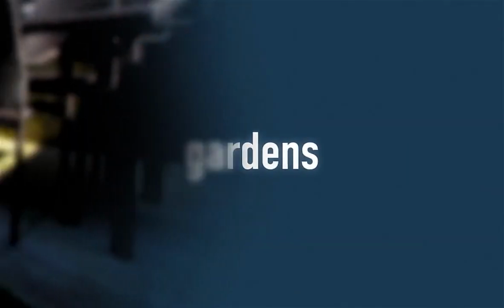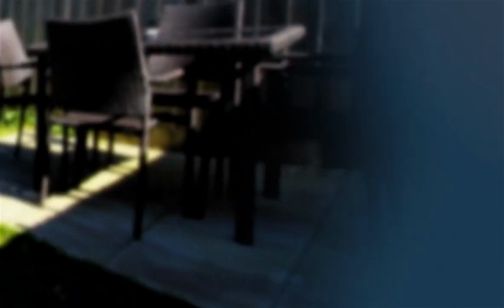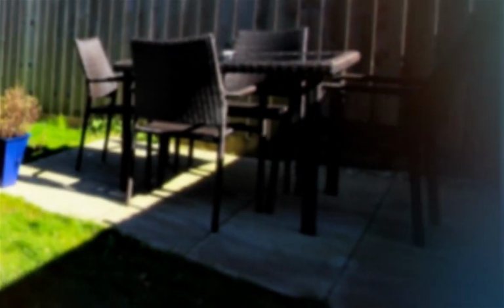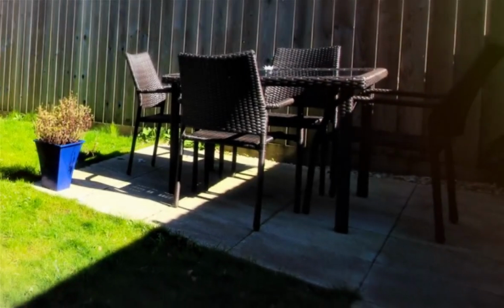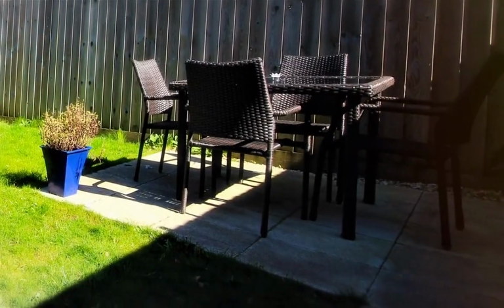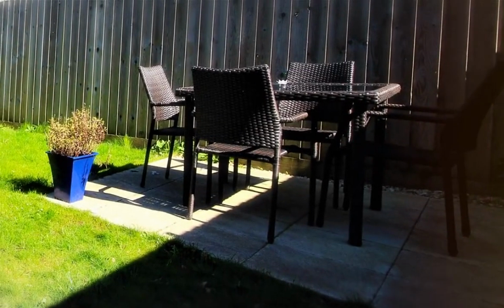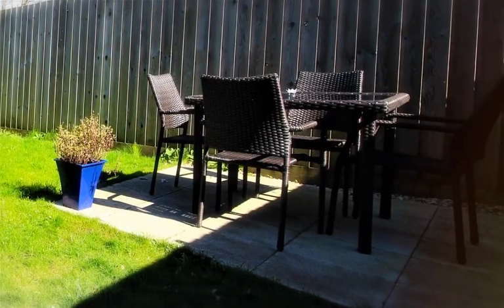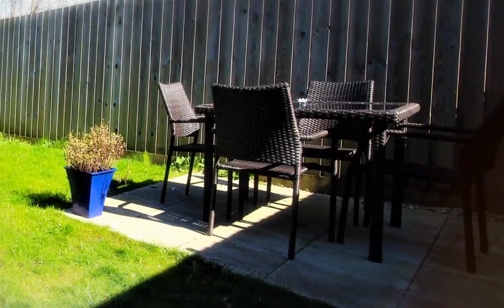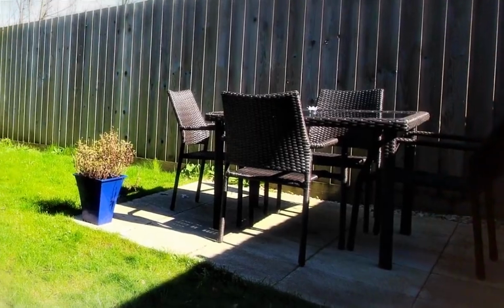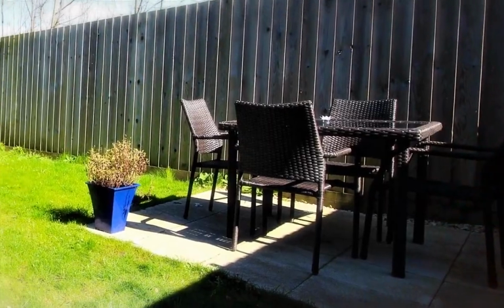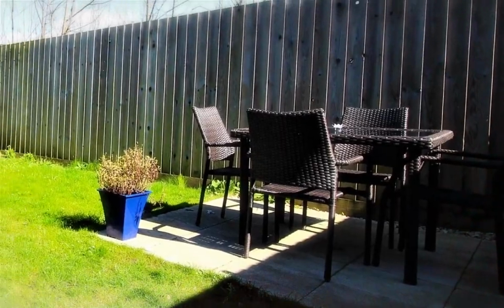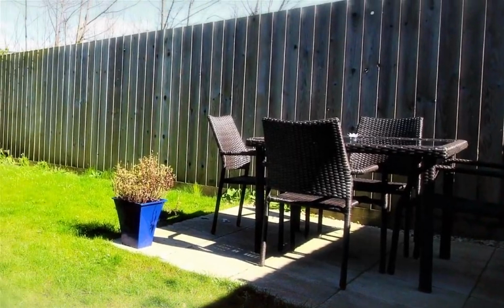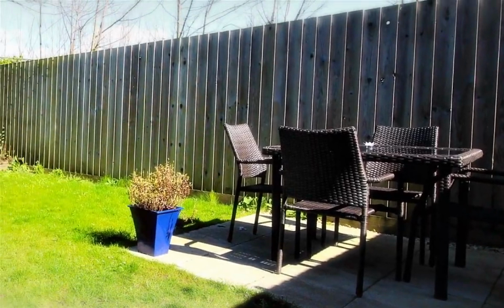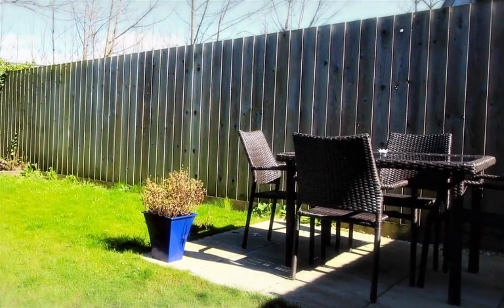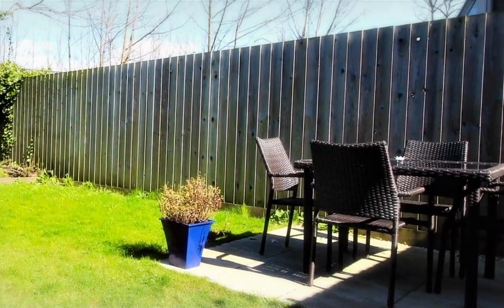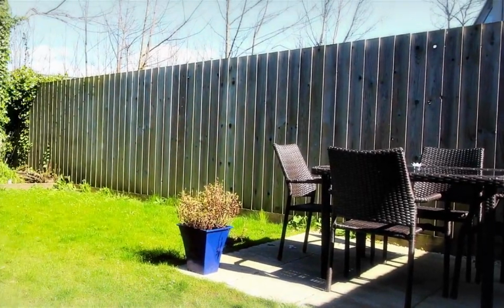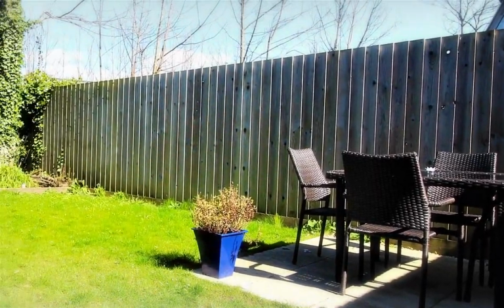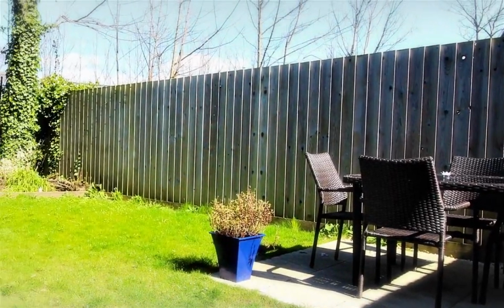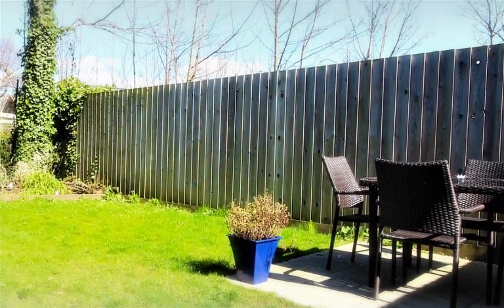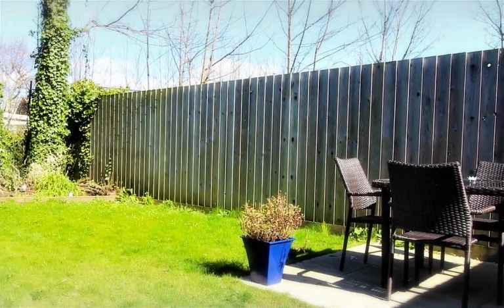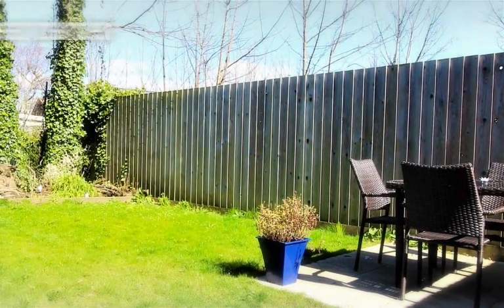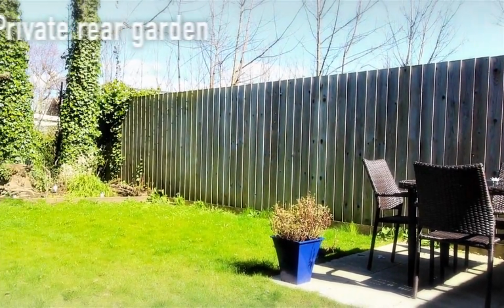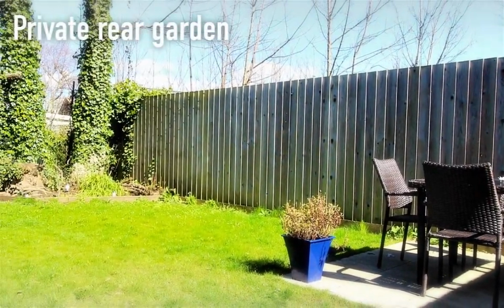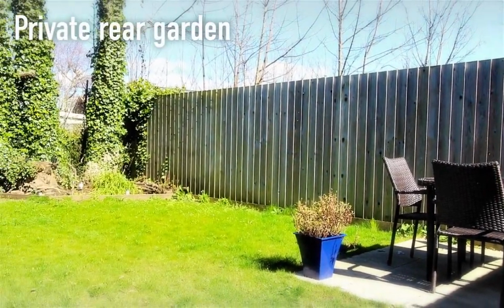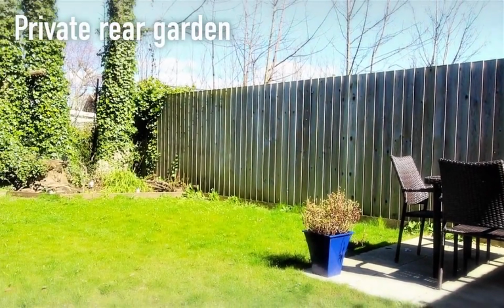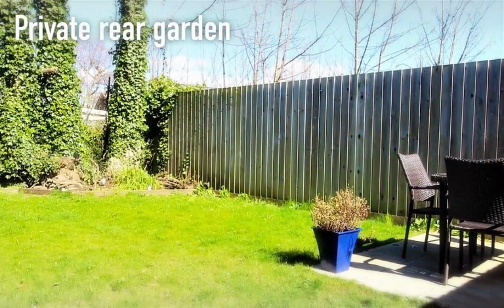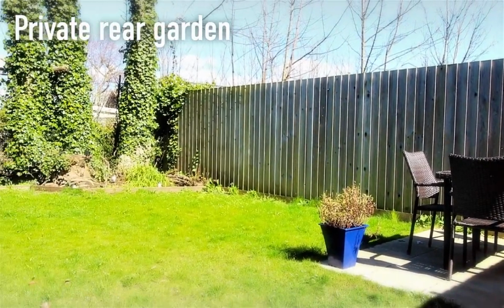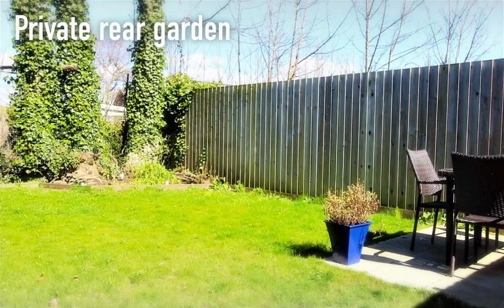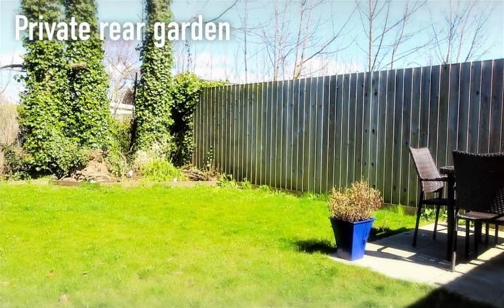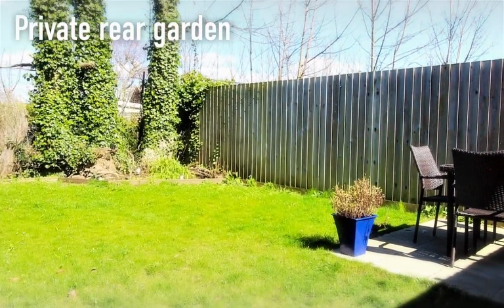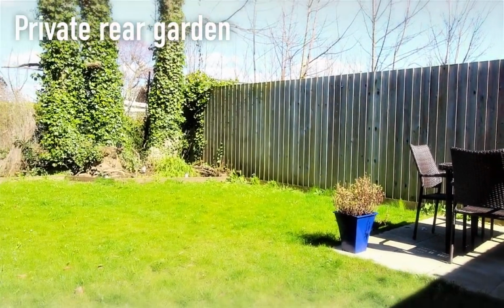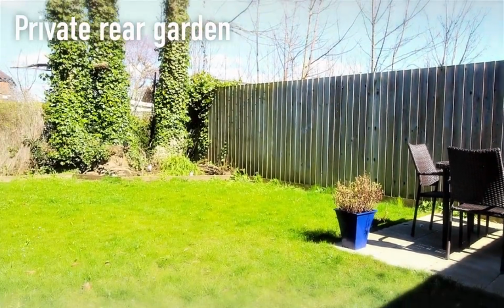Another fine feature of the property is the private rear garden, which offers space to sit out and relax.